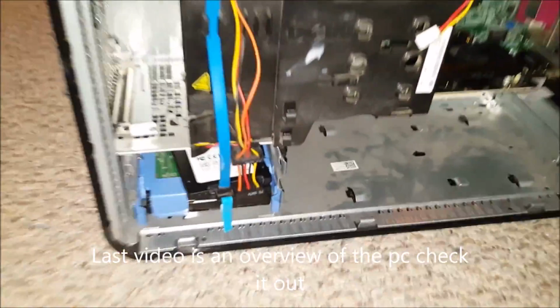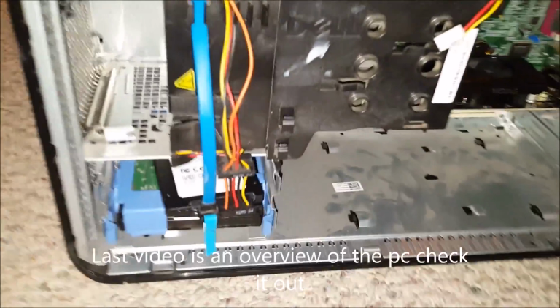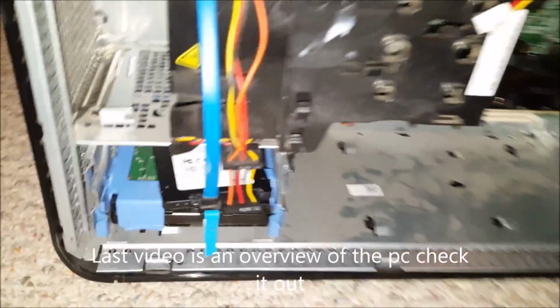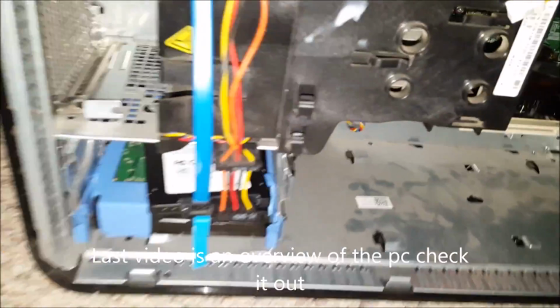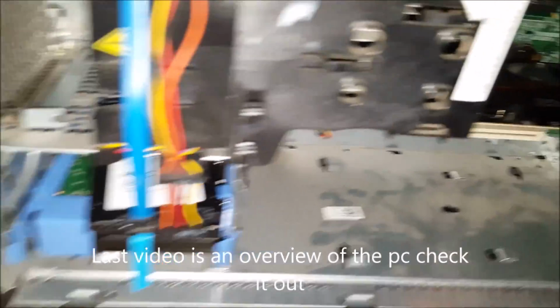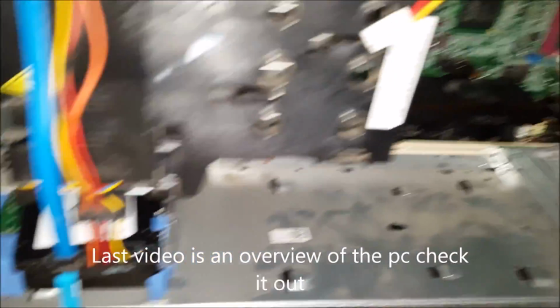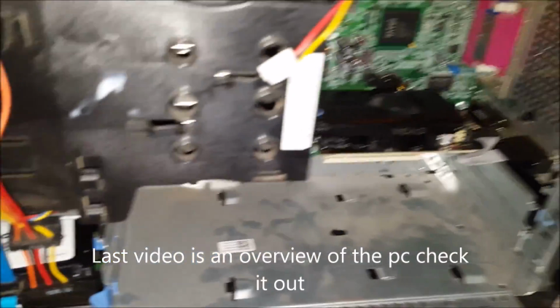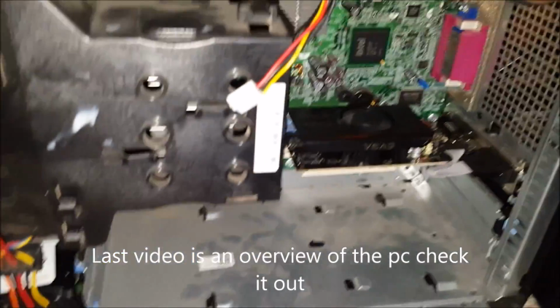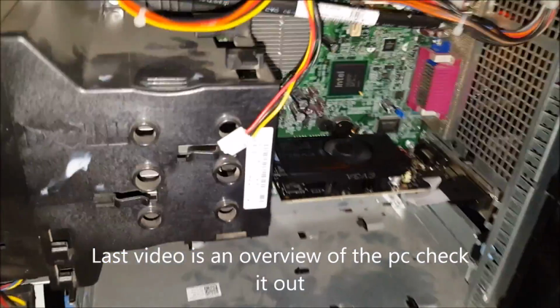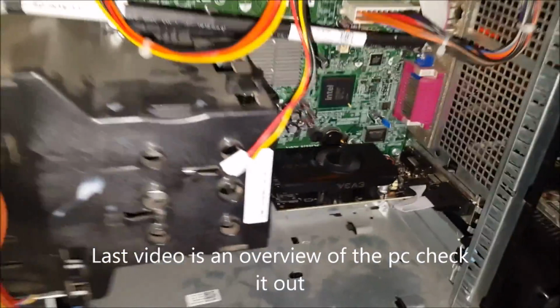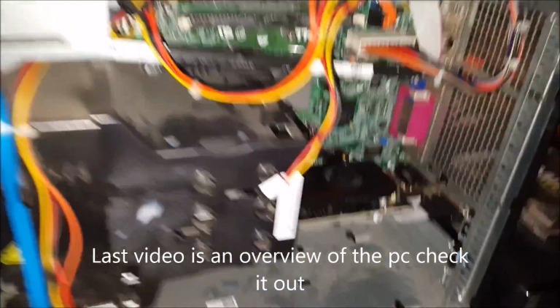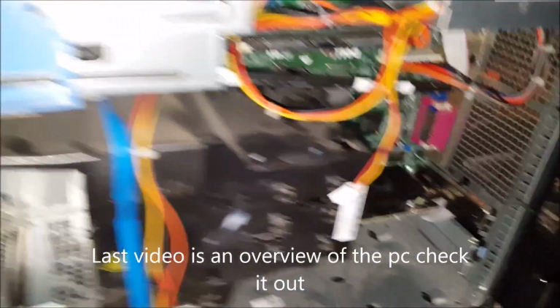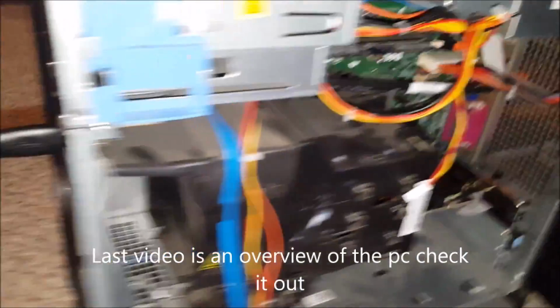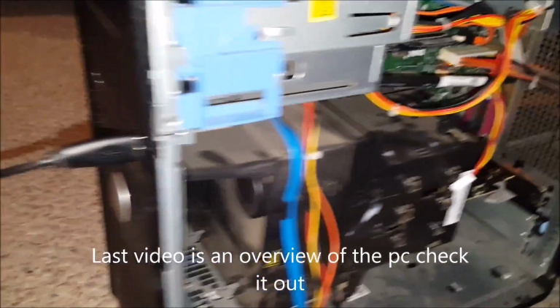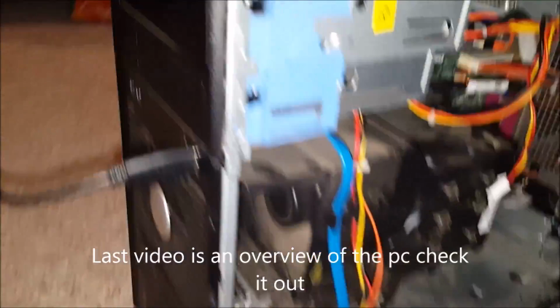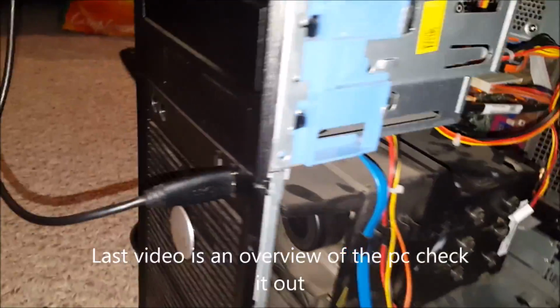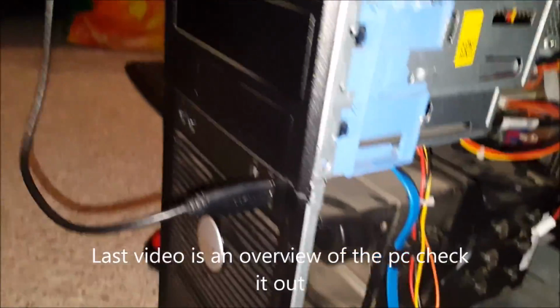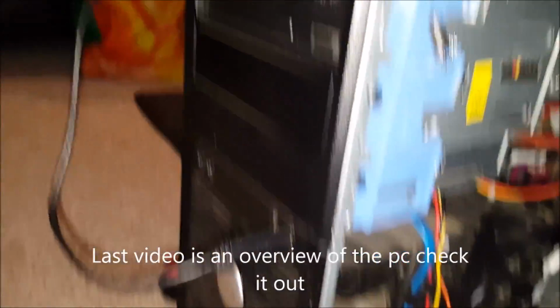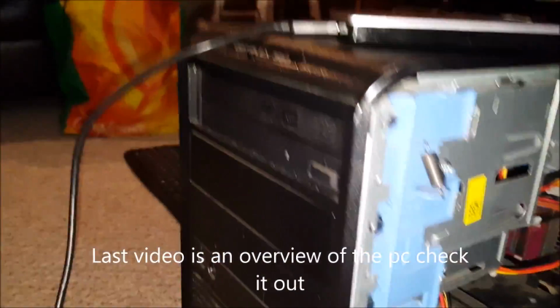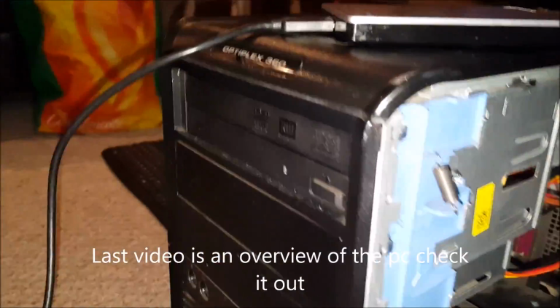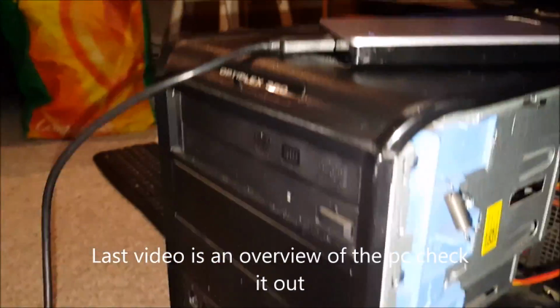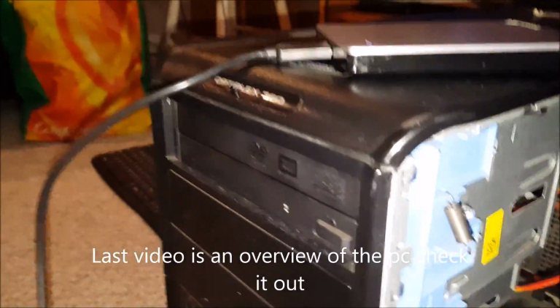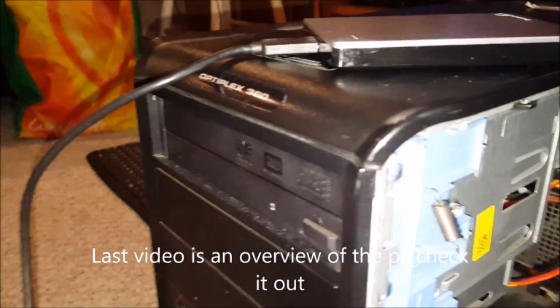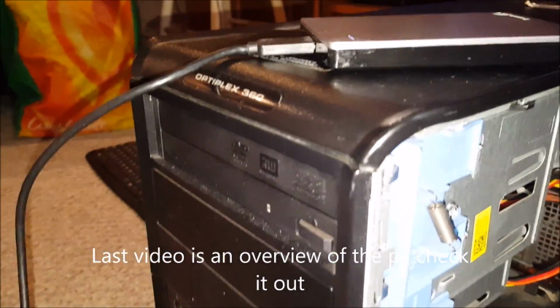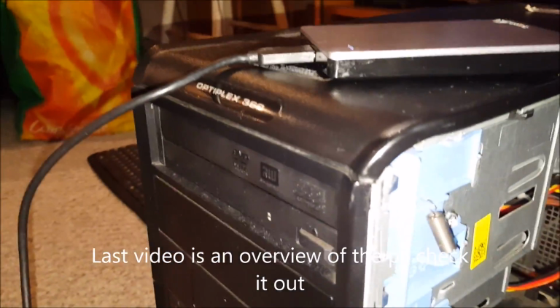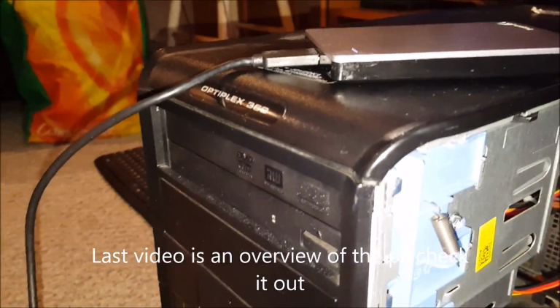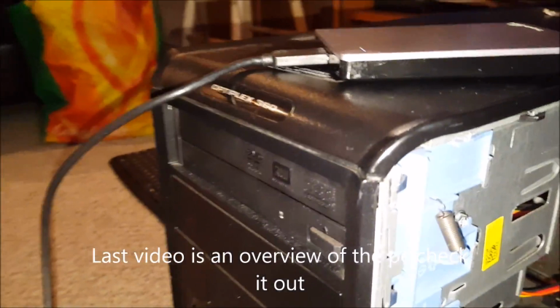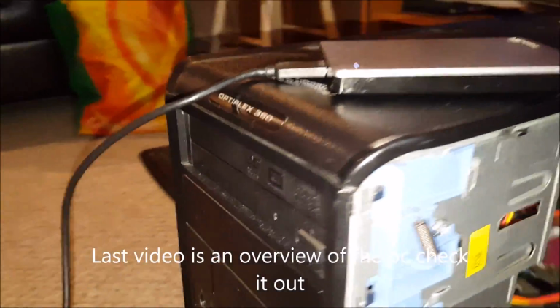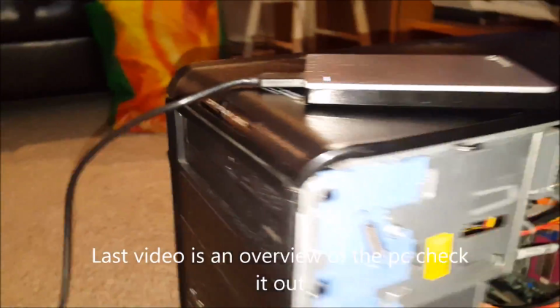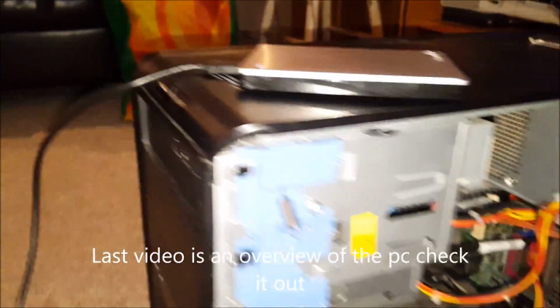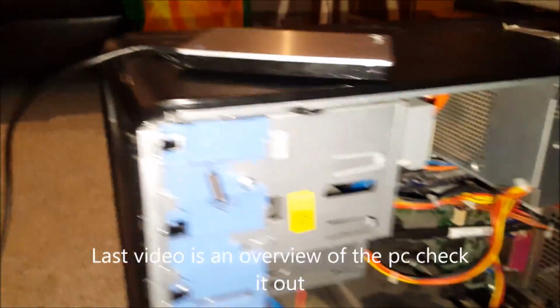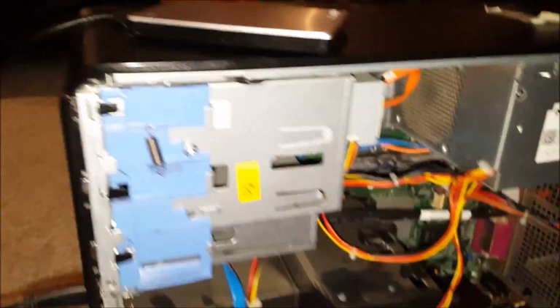Blake and Nate here, and in this video this is the return of the $2.90 computer — the Optiplex 360.